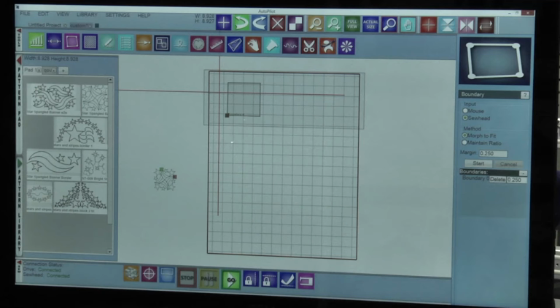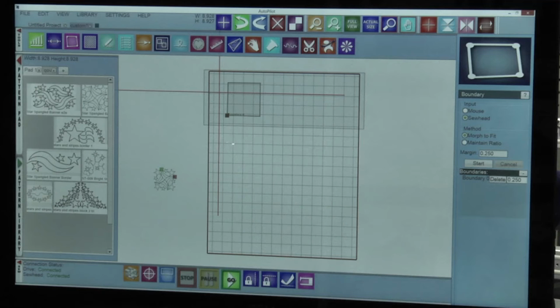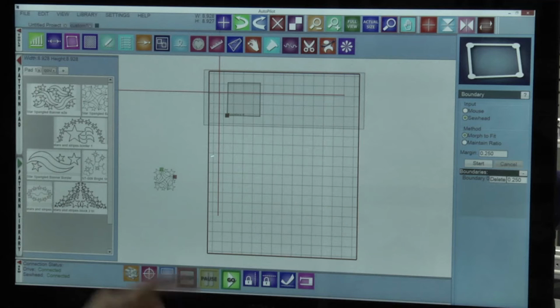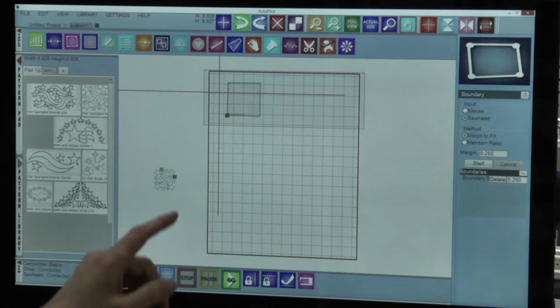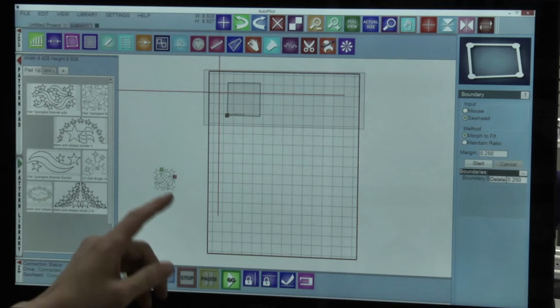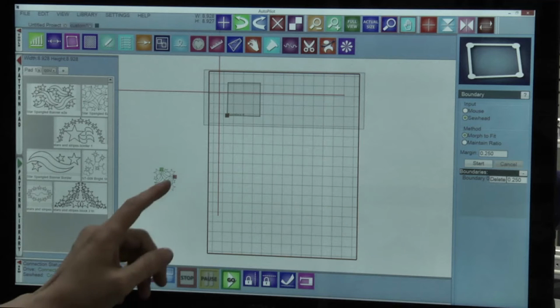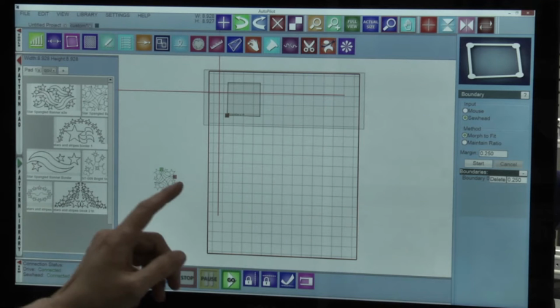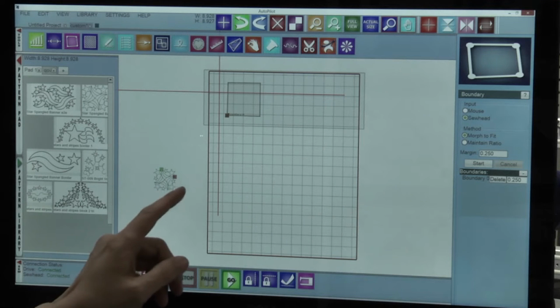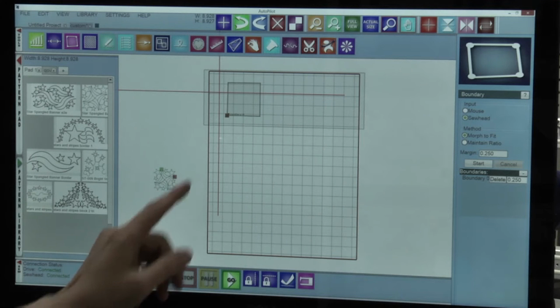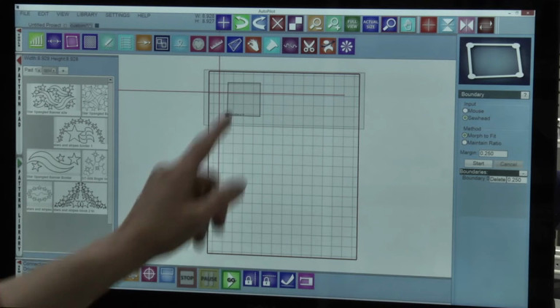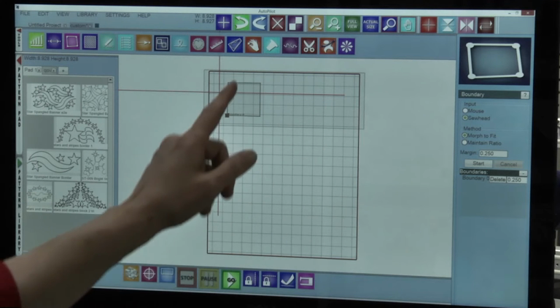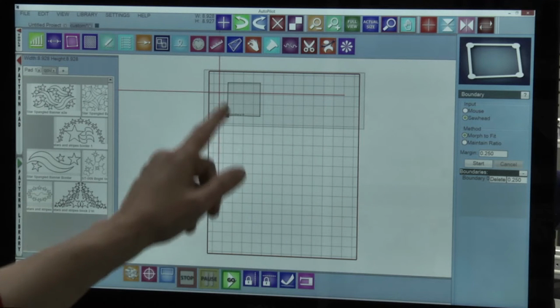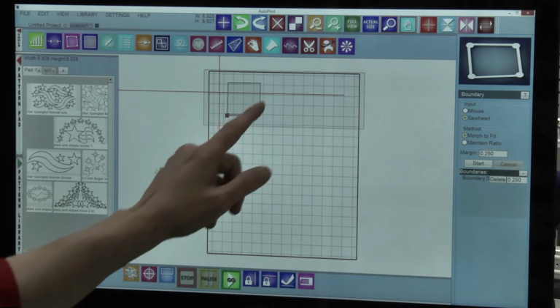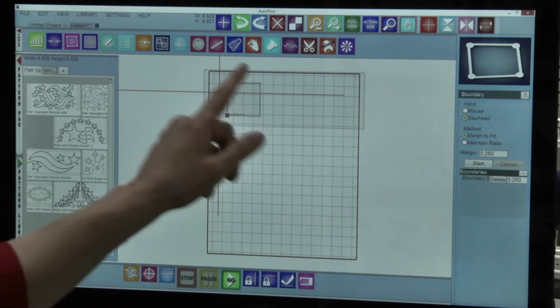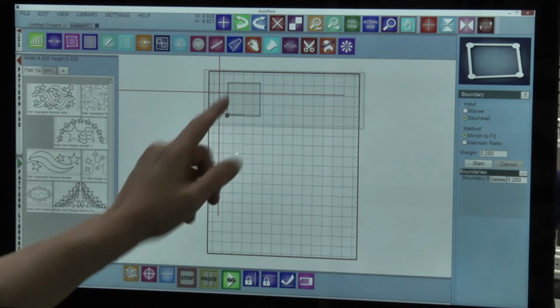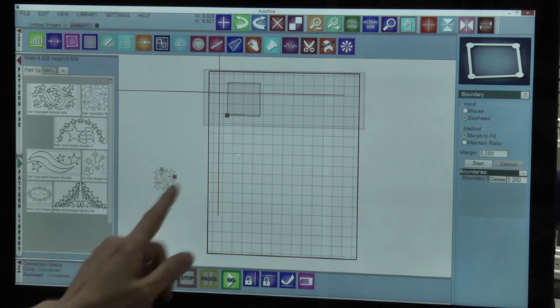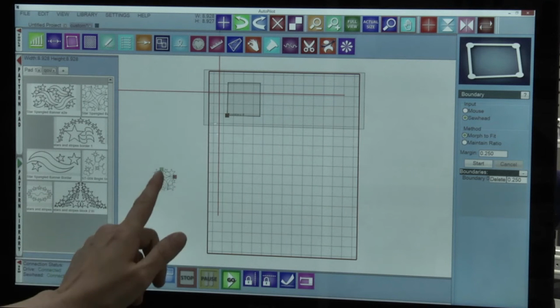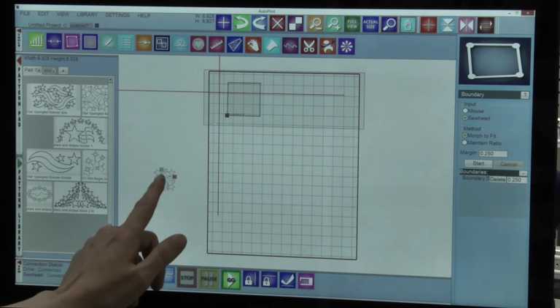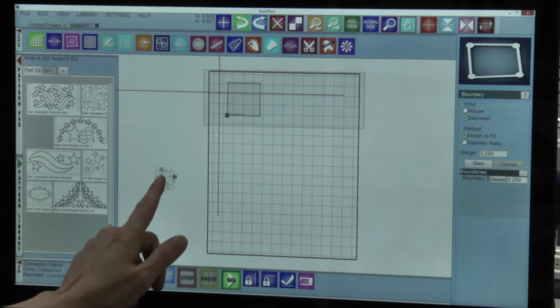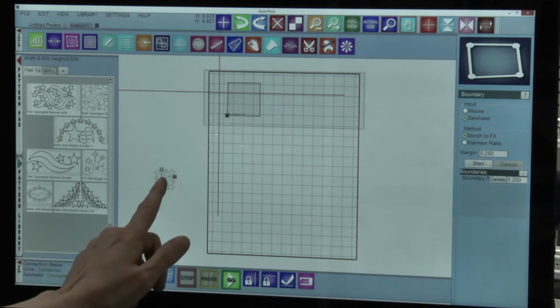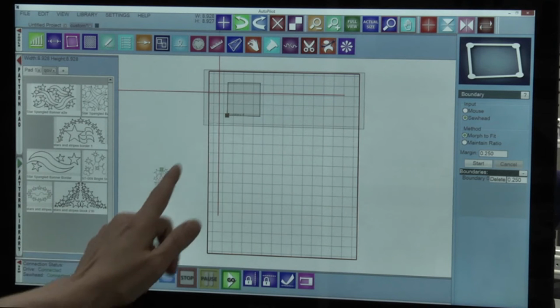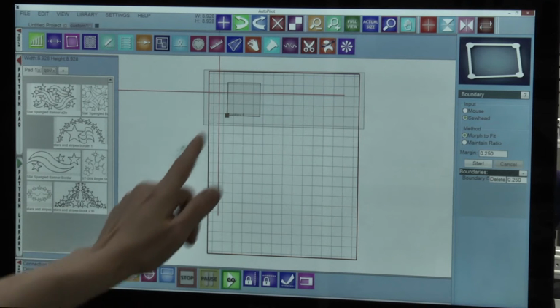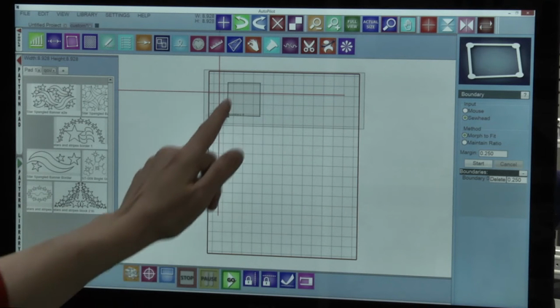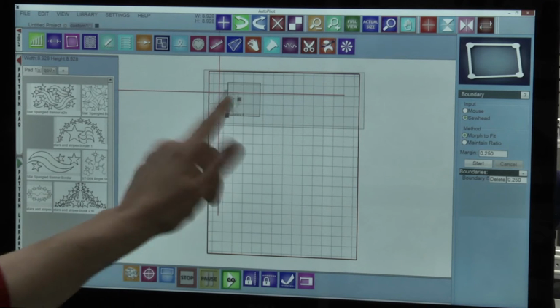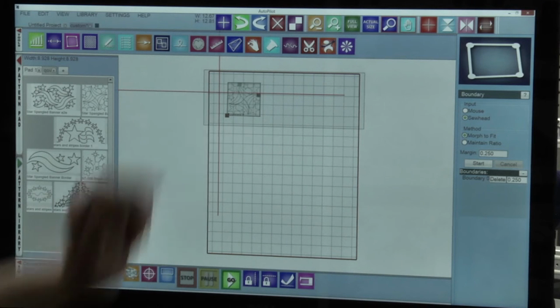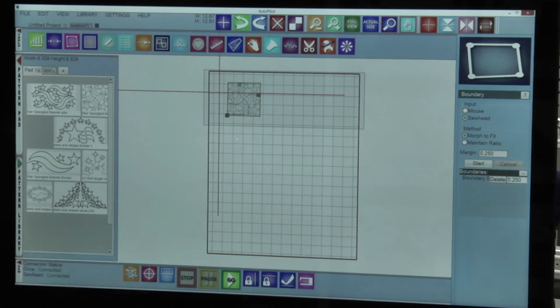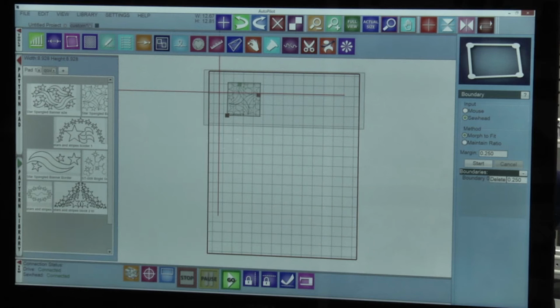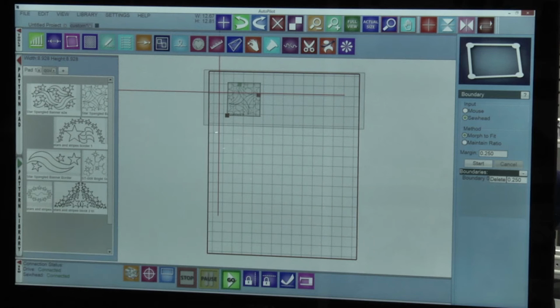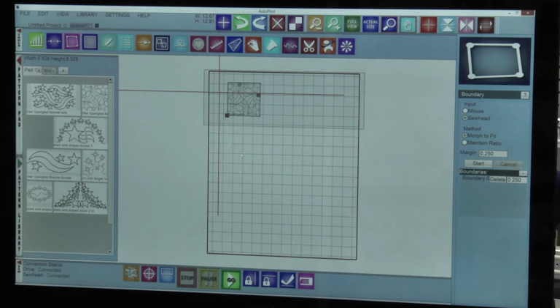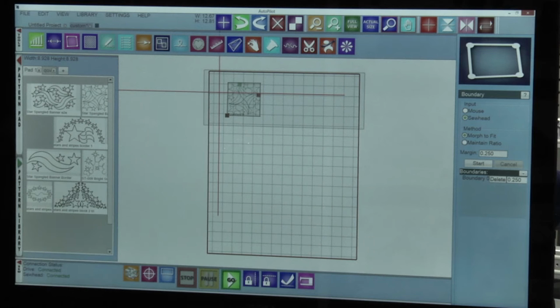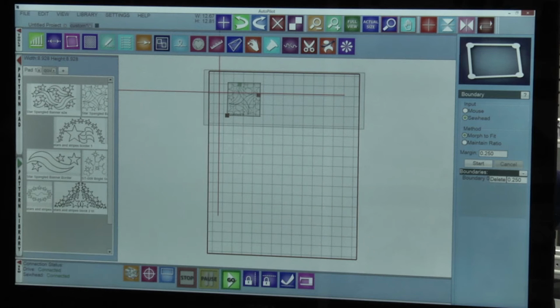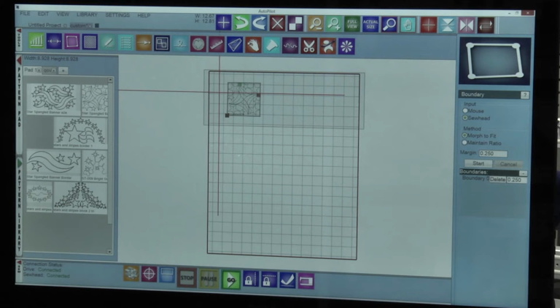We're ready to put the design into our boundary, and there you go, as easy as that.